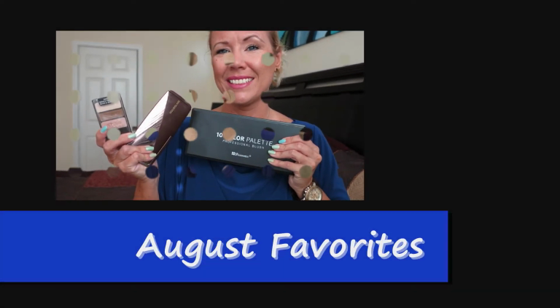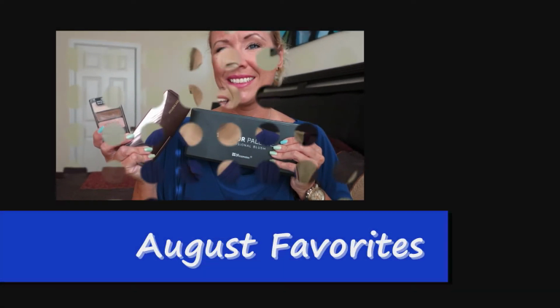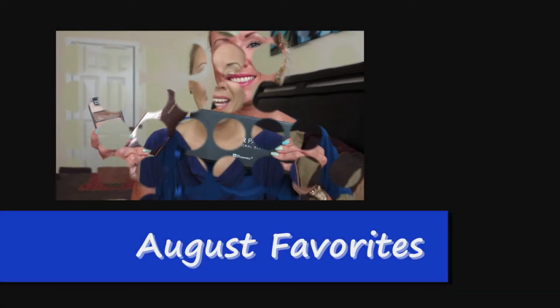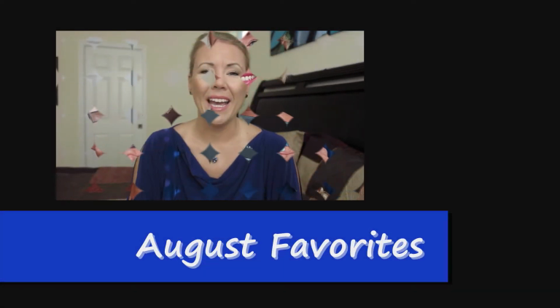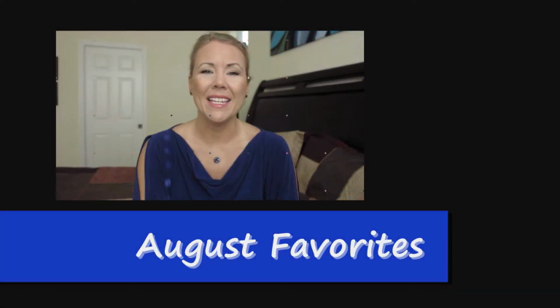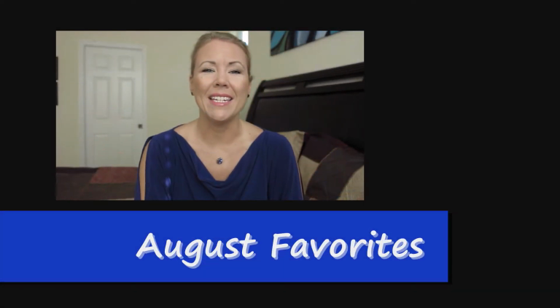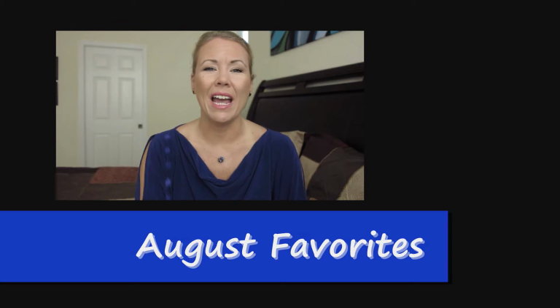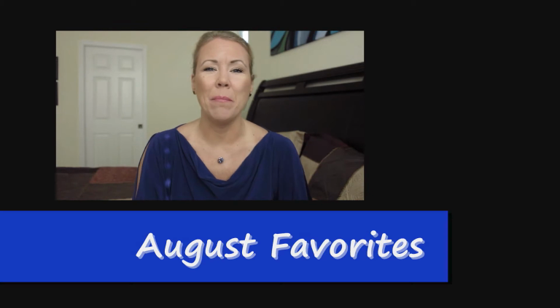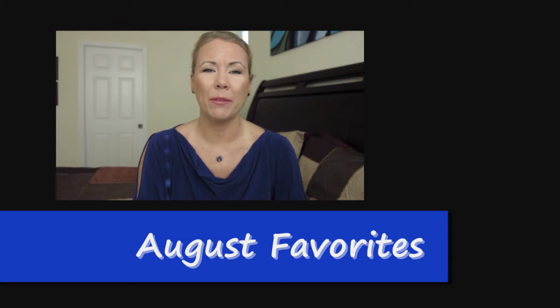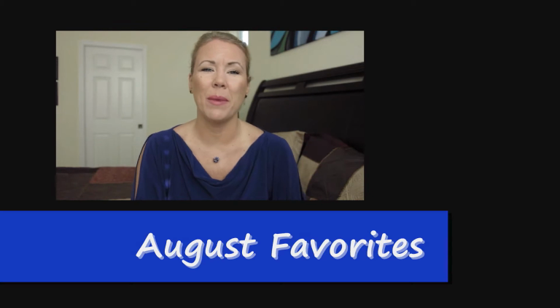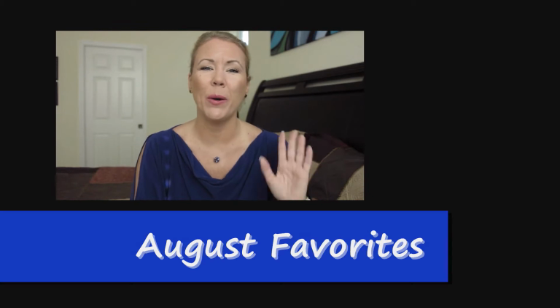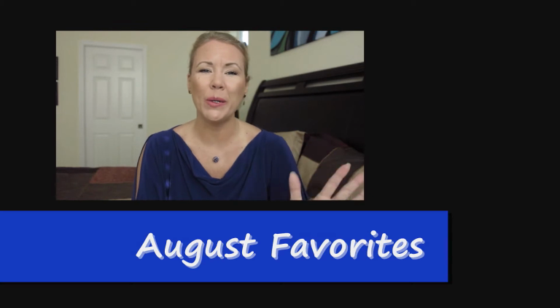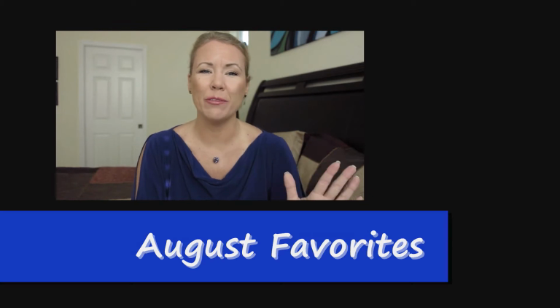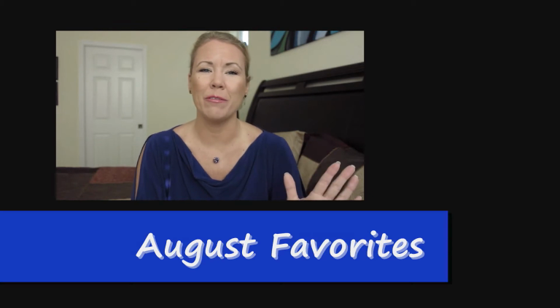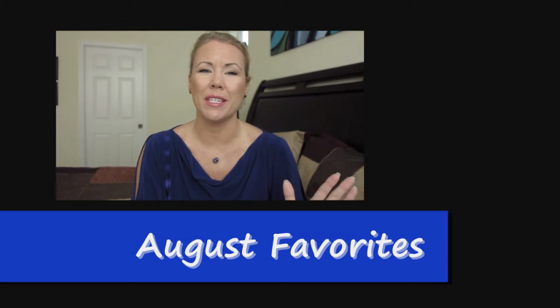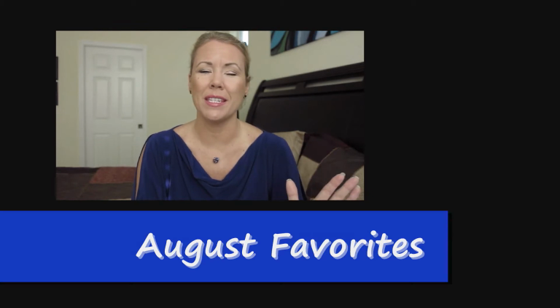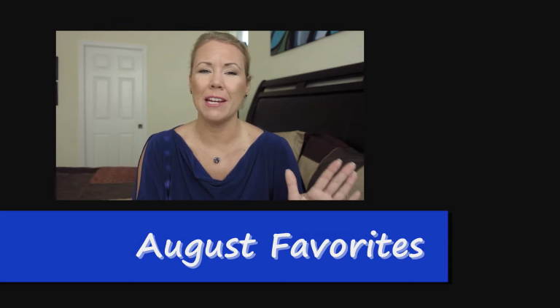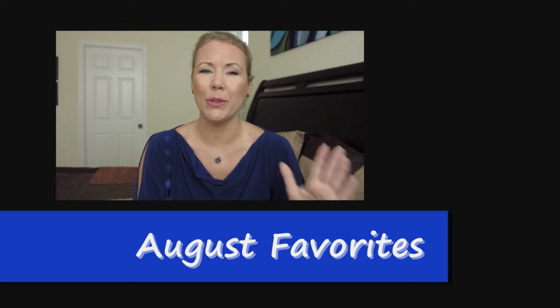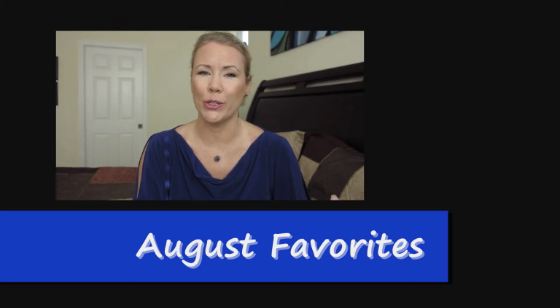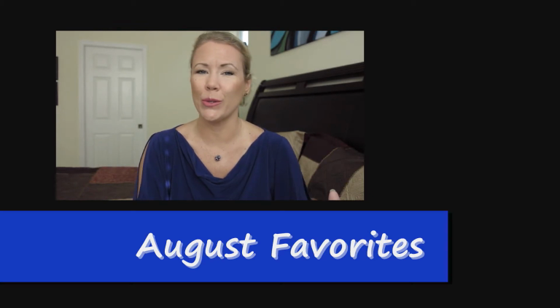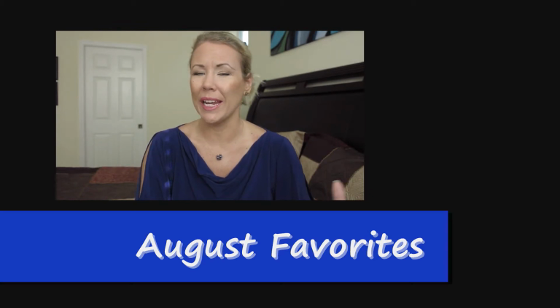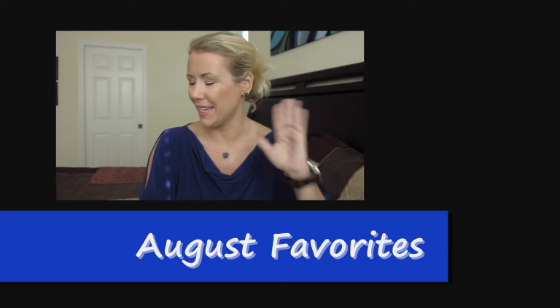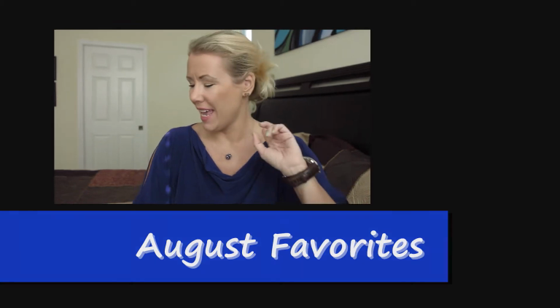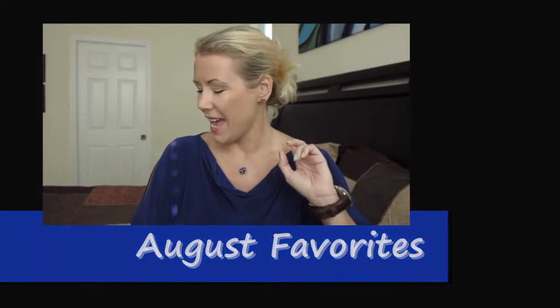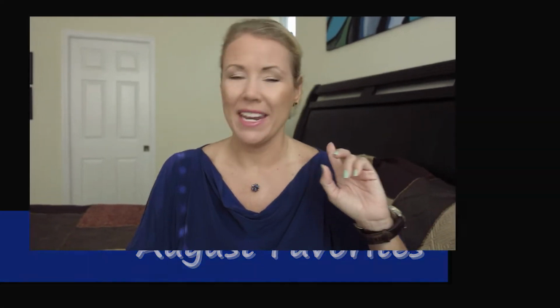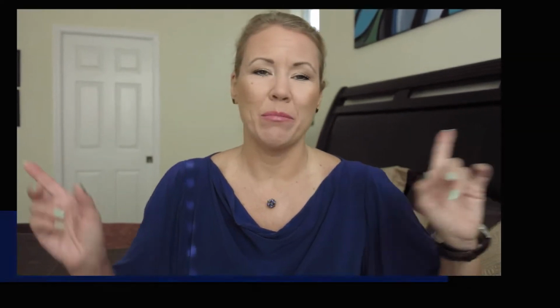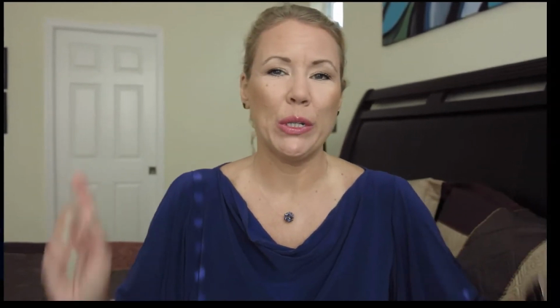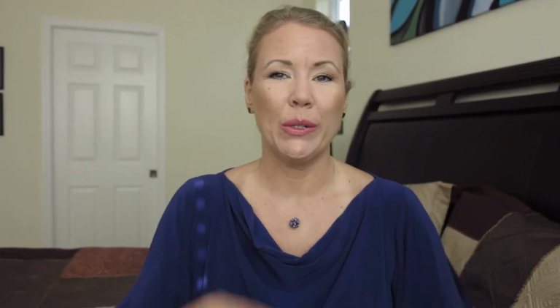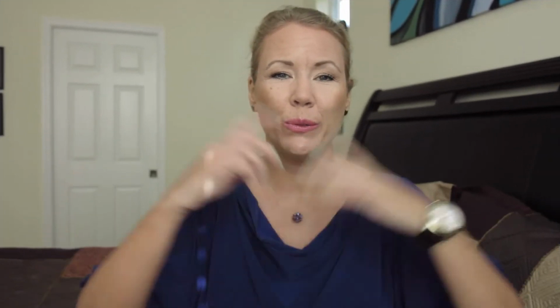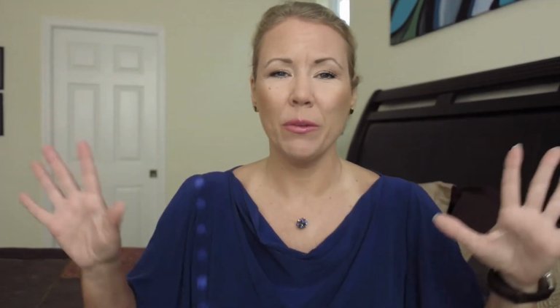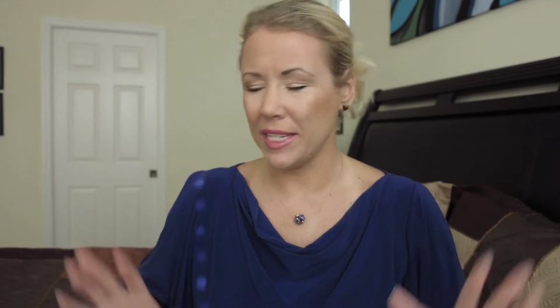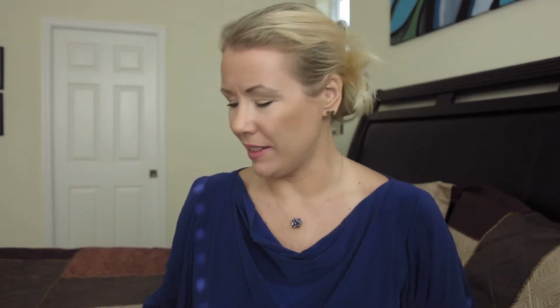Hi guys, I'm back with my August favorites, but this time not so late, and I'm going to right away start.